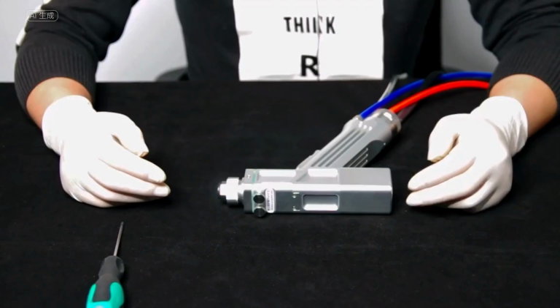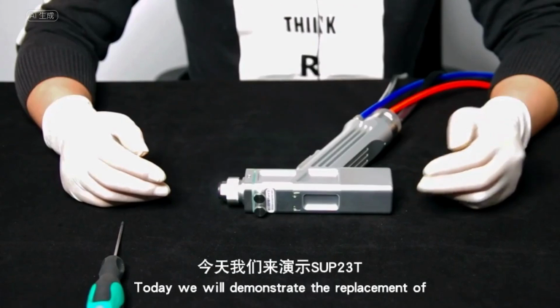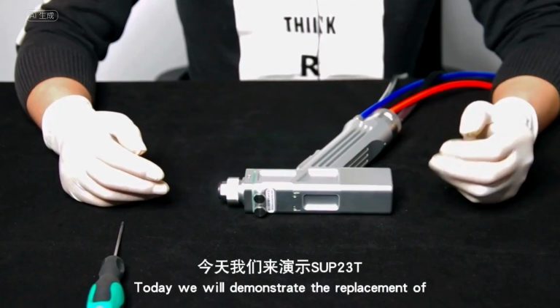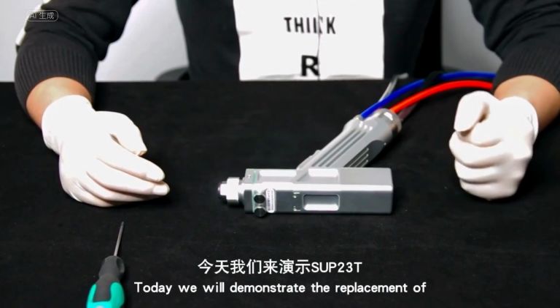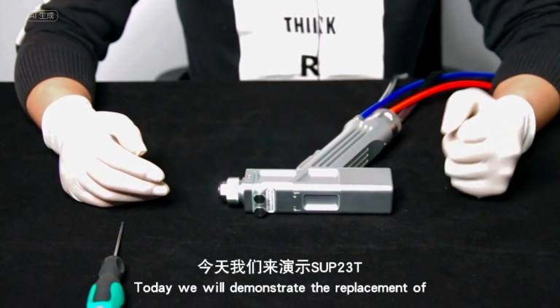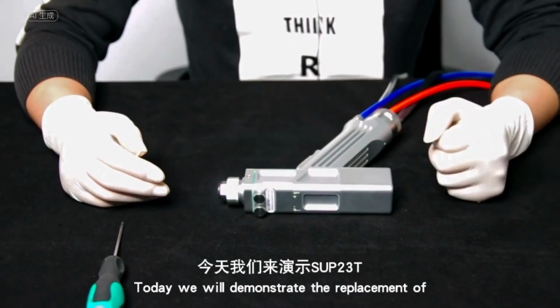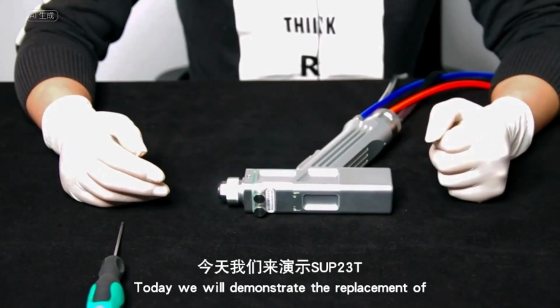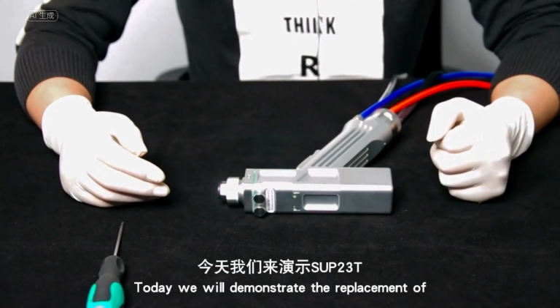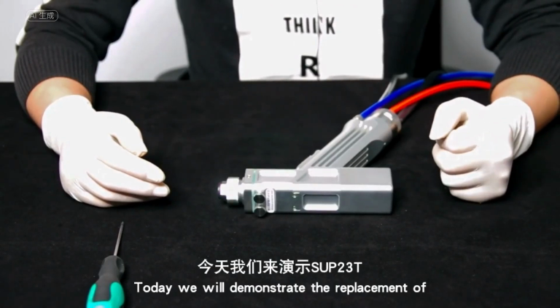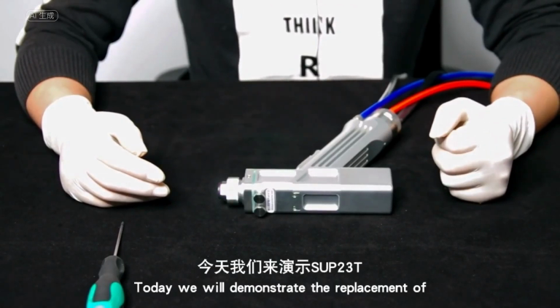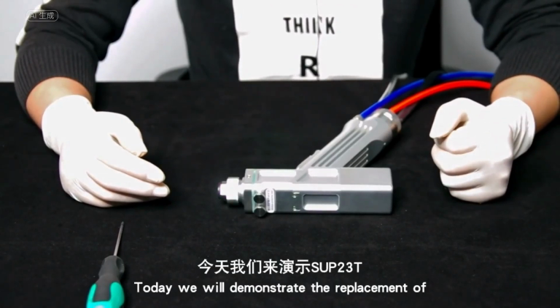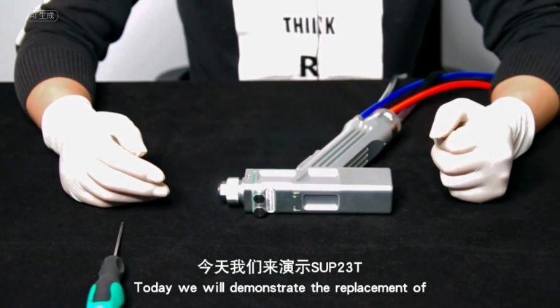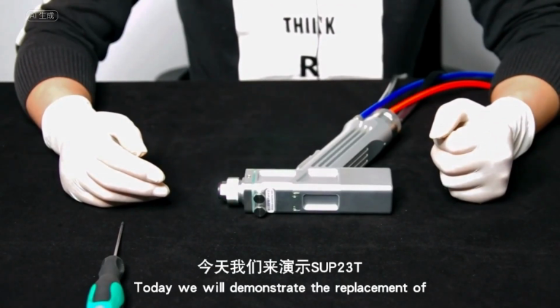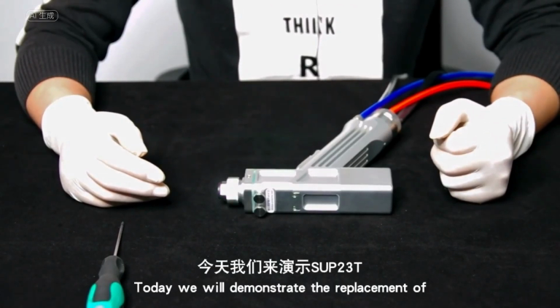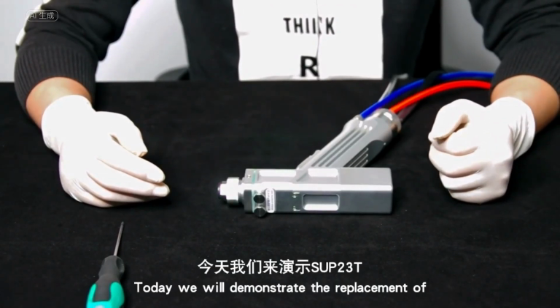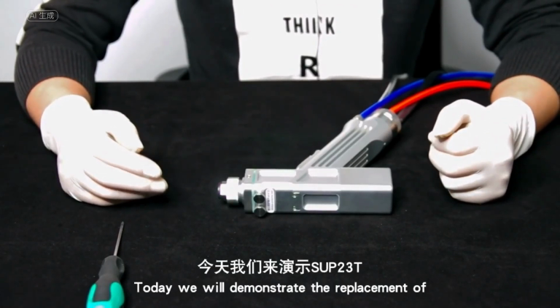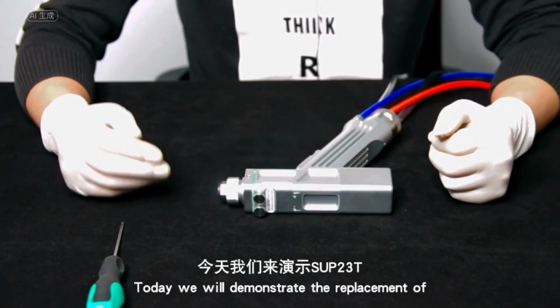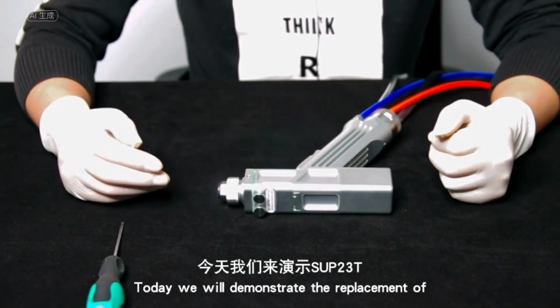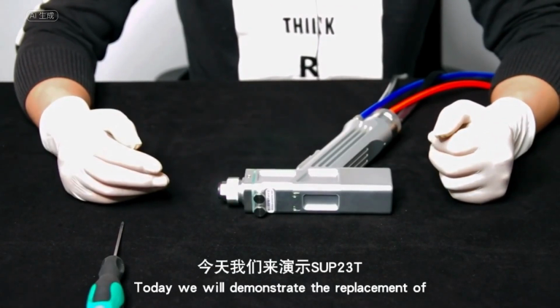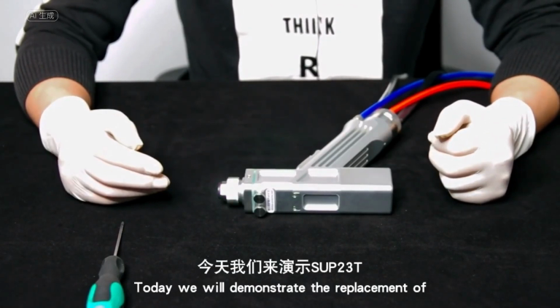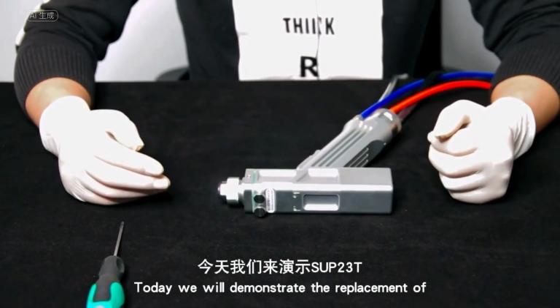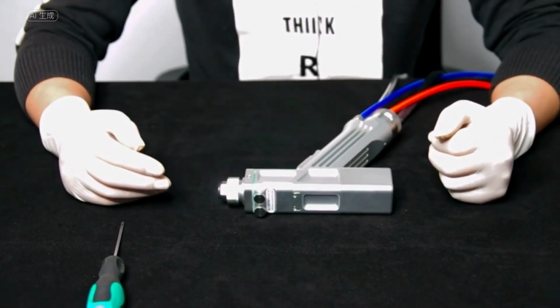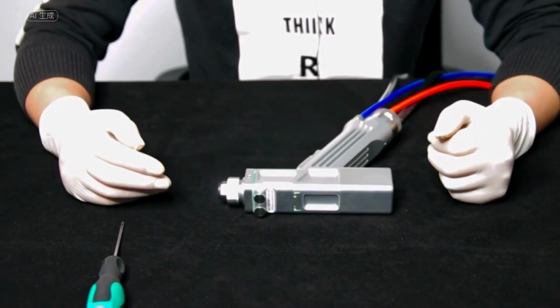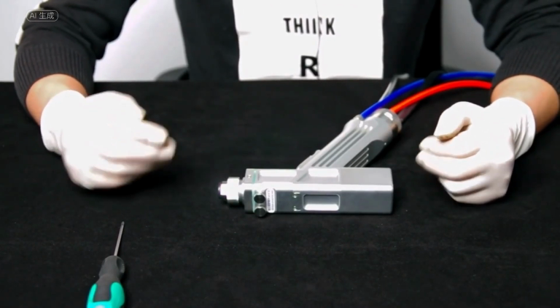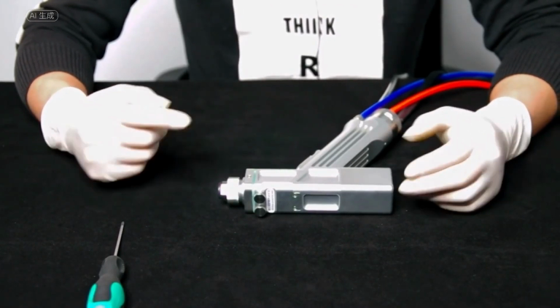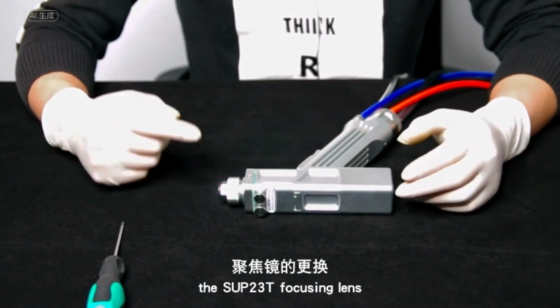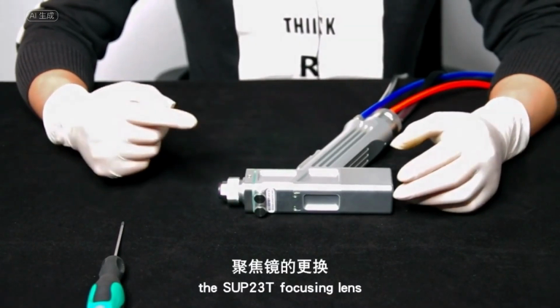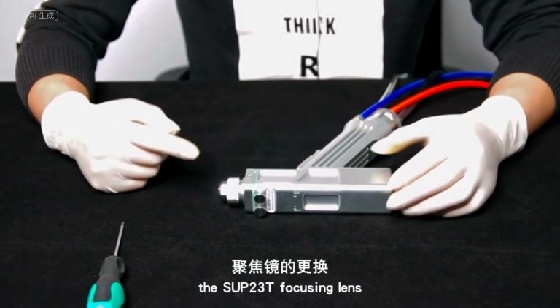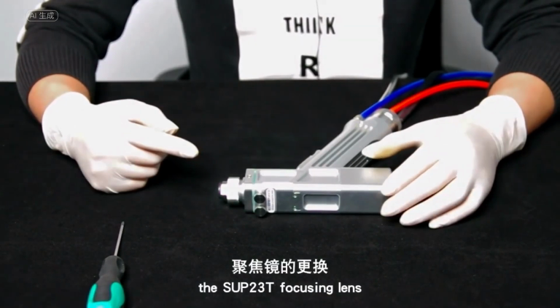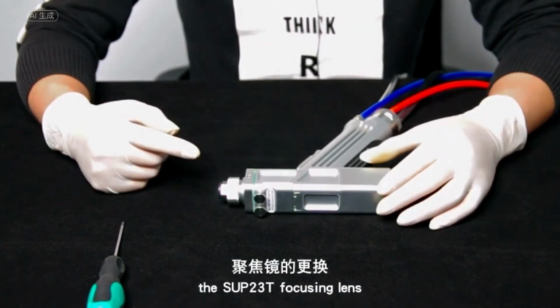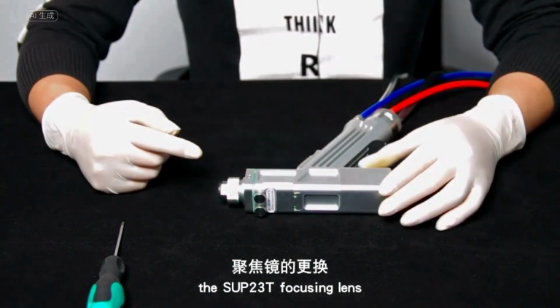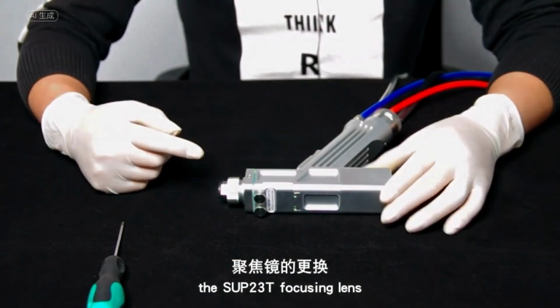Today we will demonstrate the replacement of the SUP23T focusing lens.